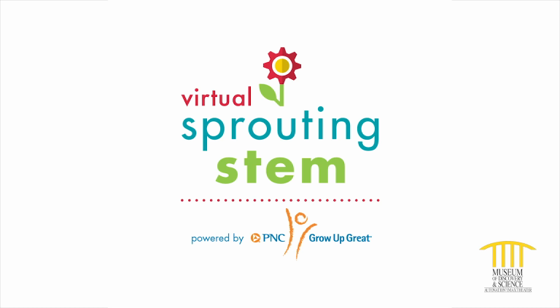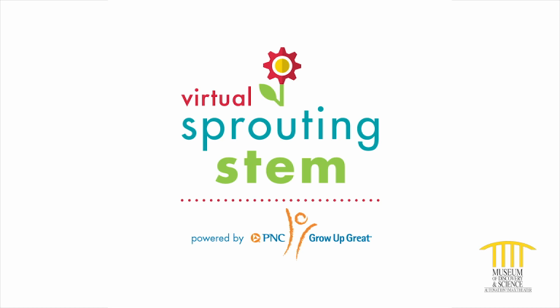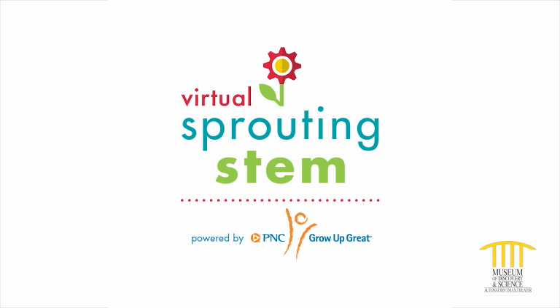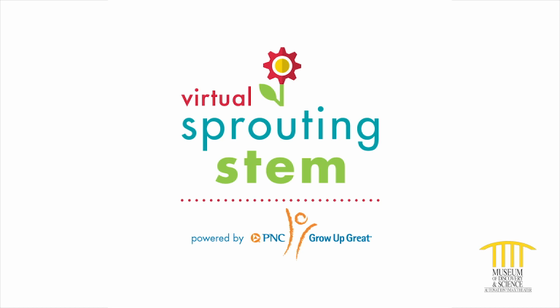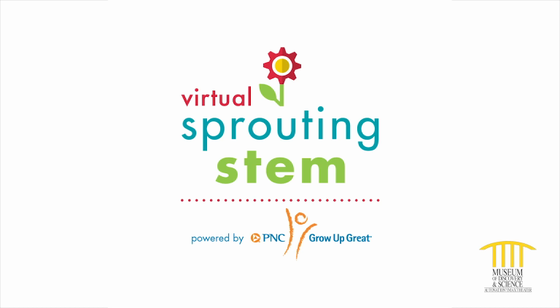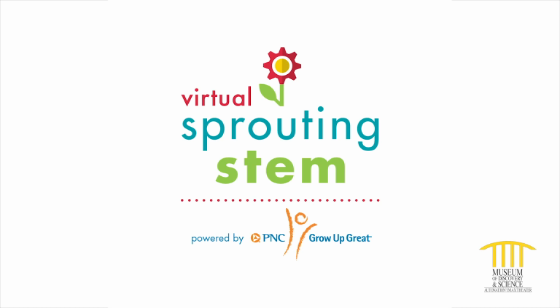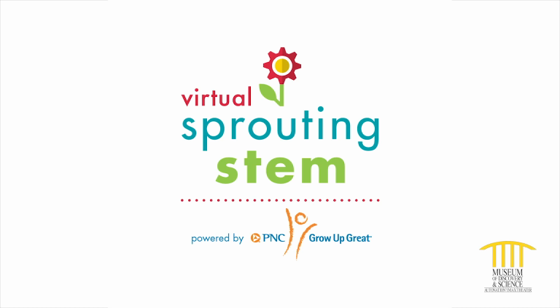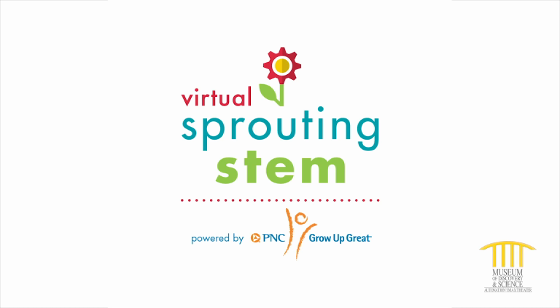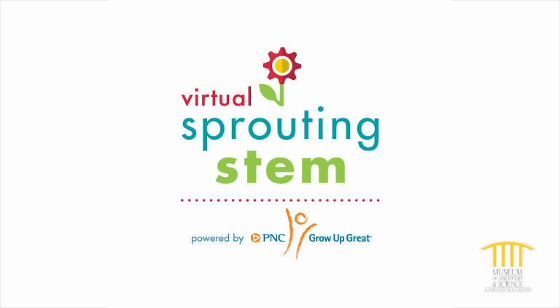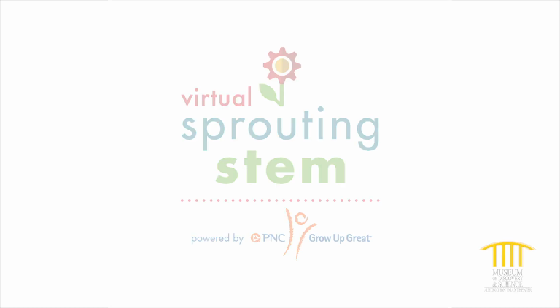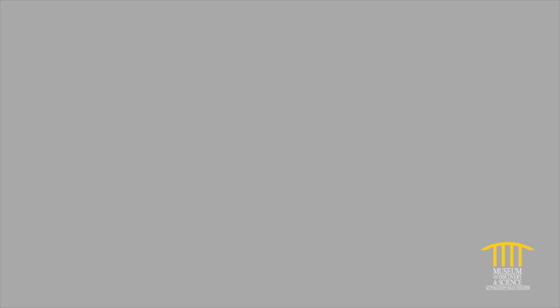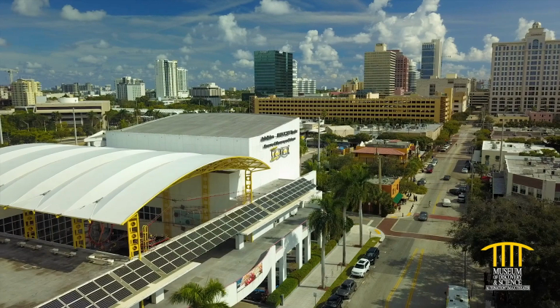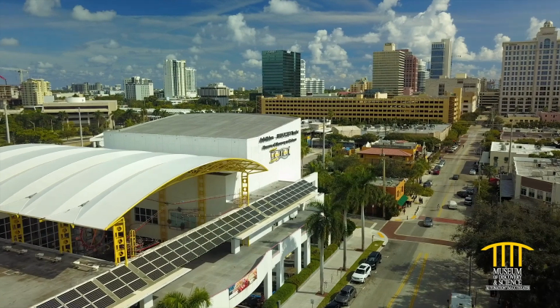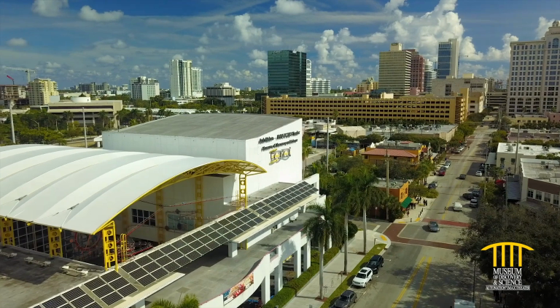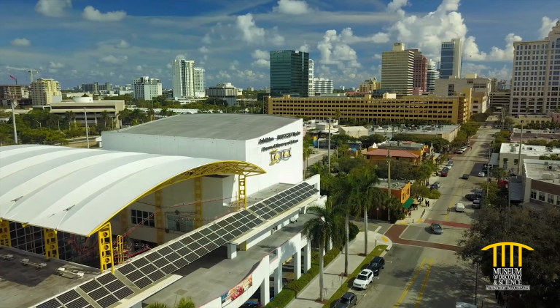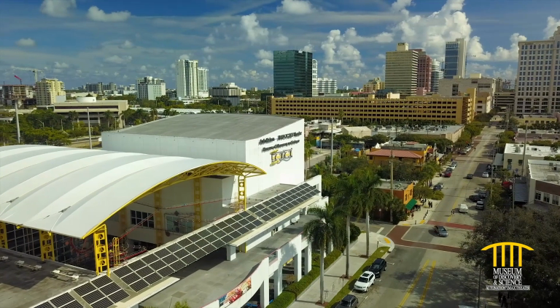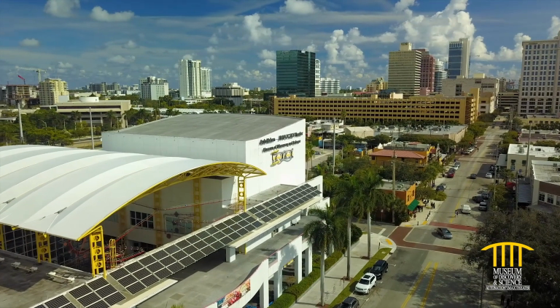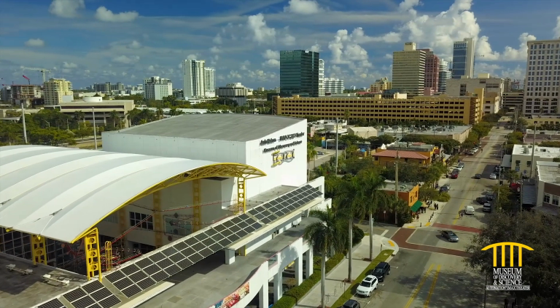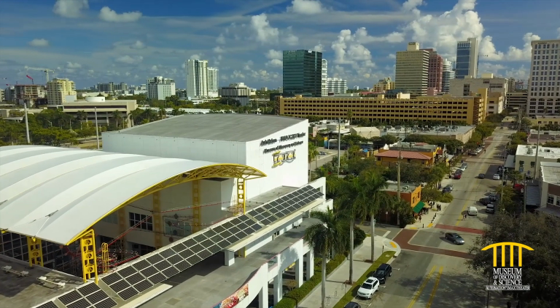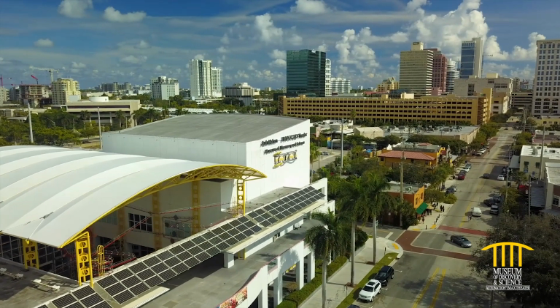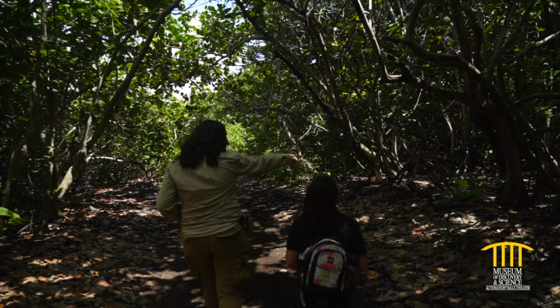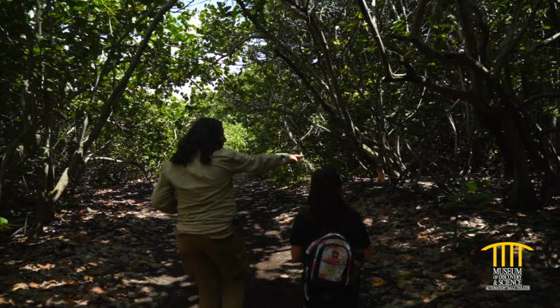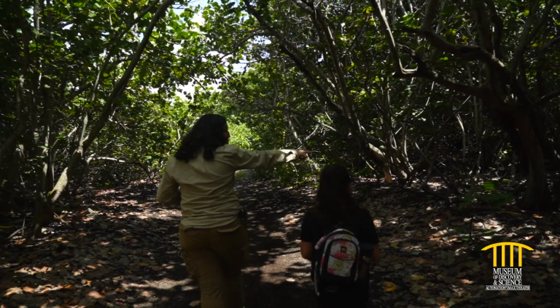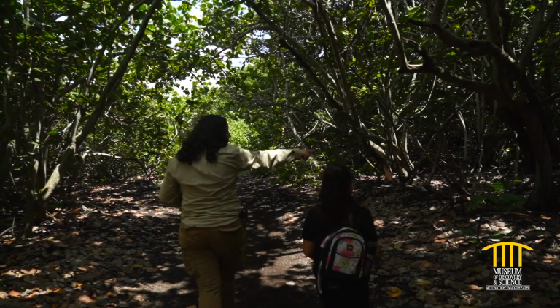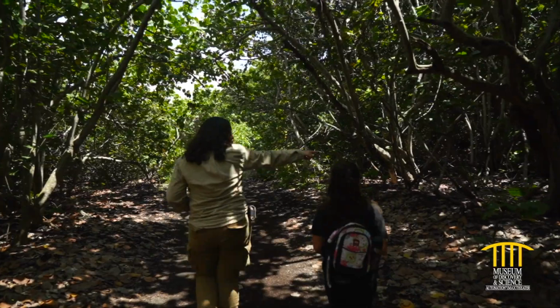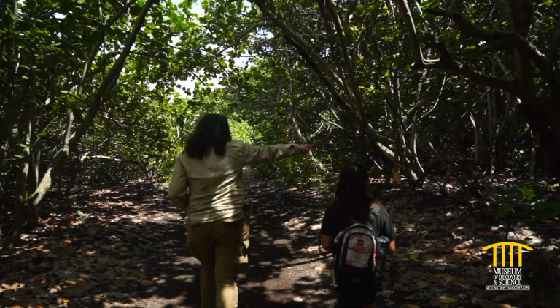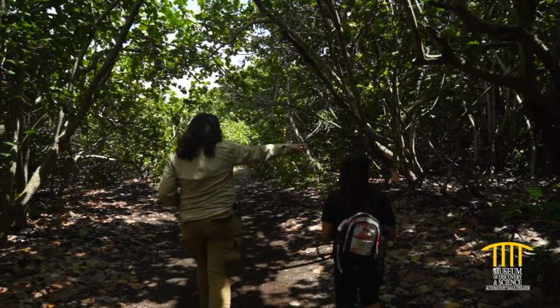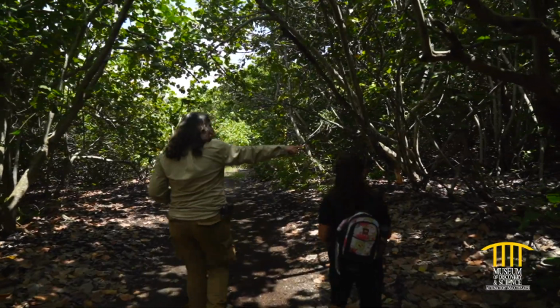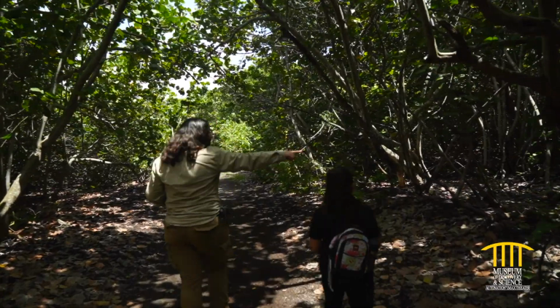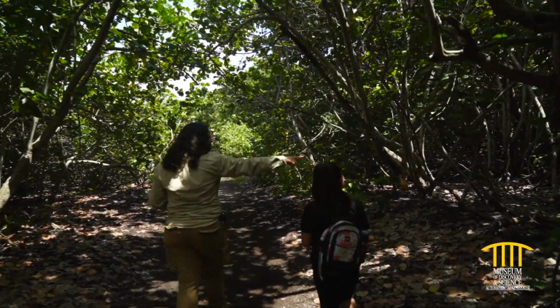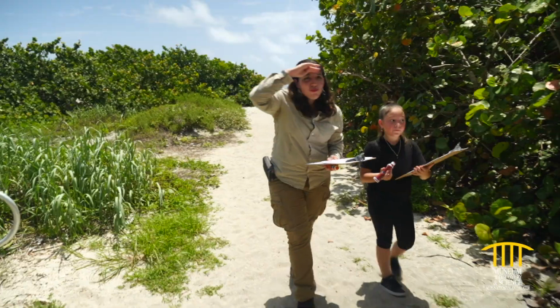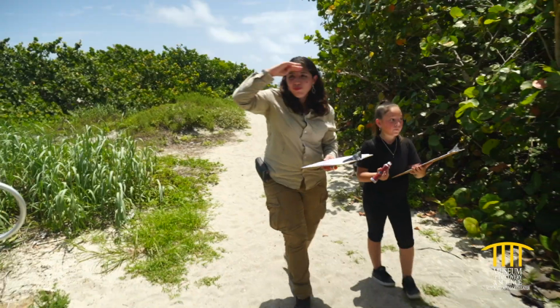We're on an adventure. It's science adventure time.